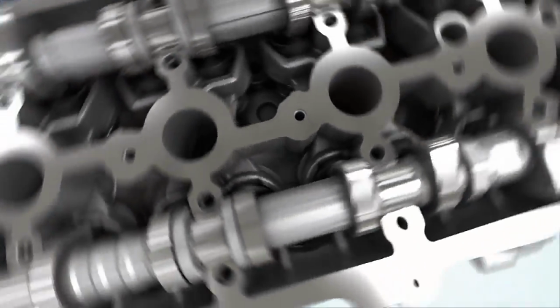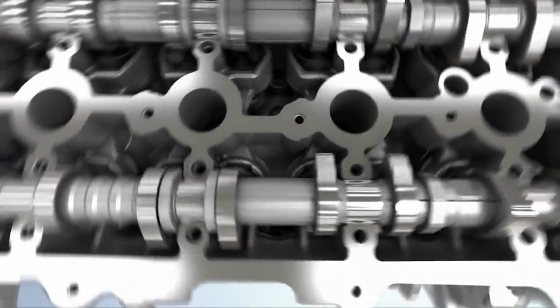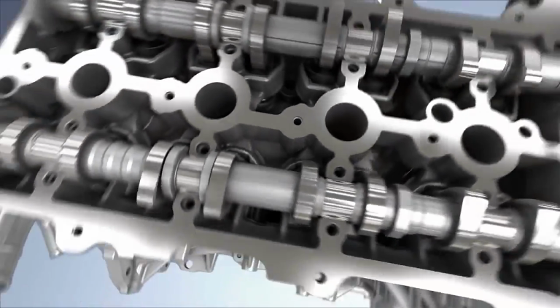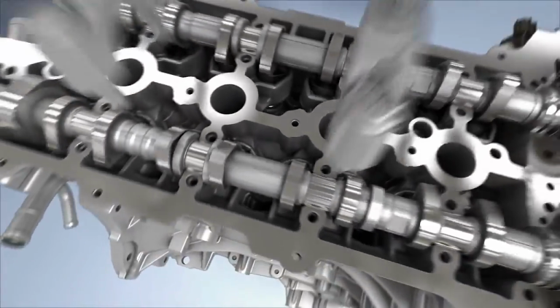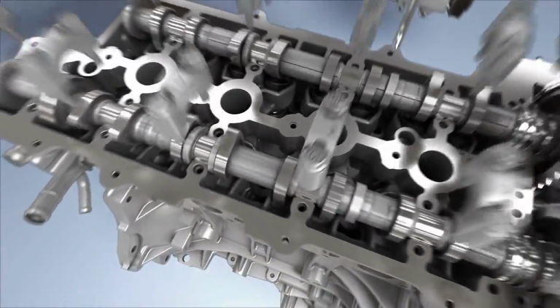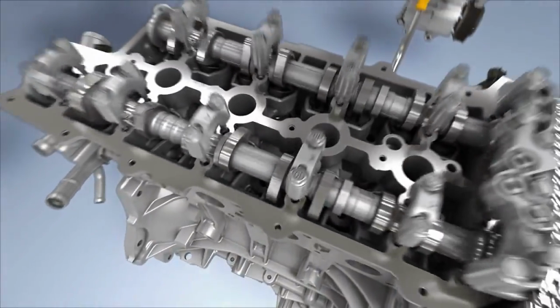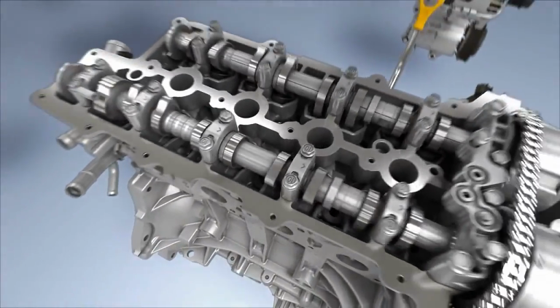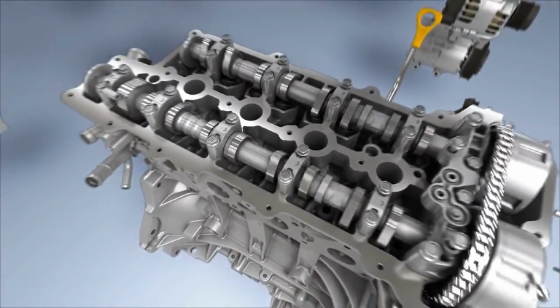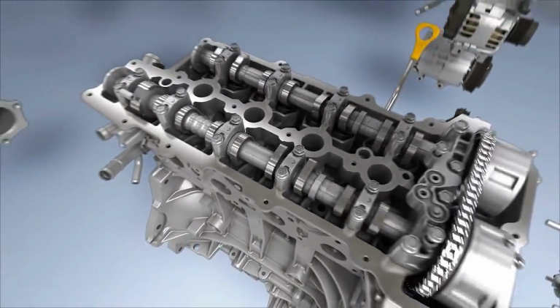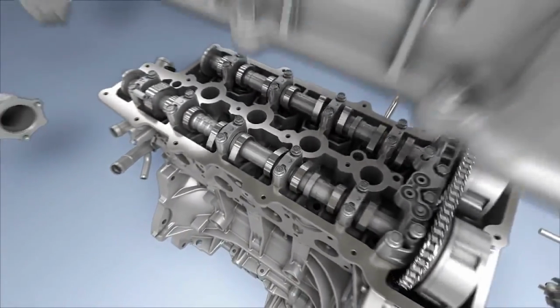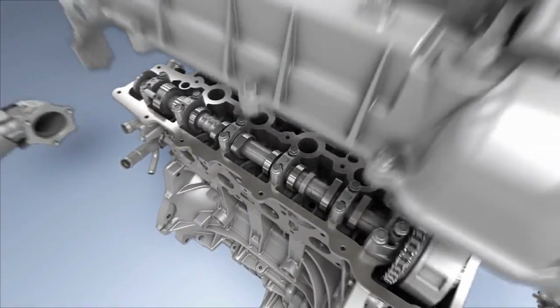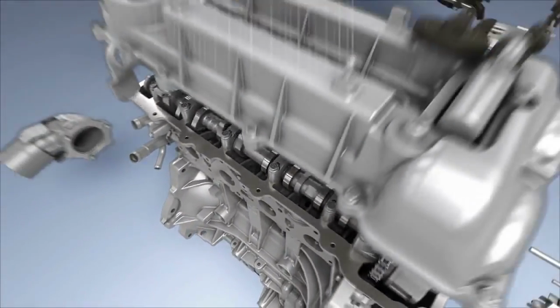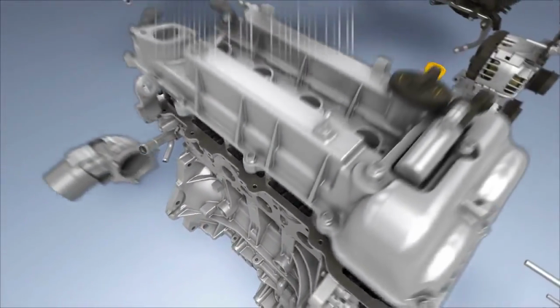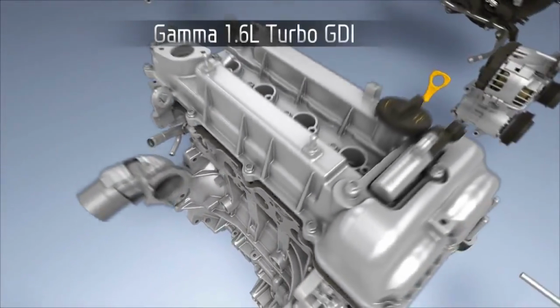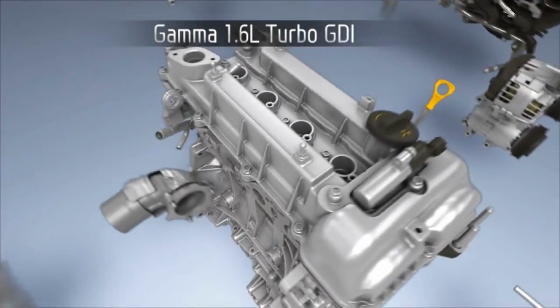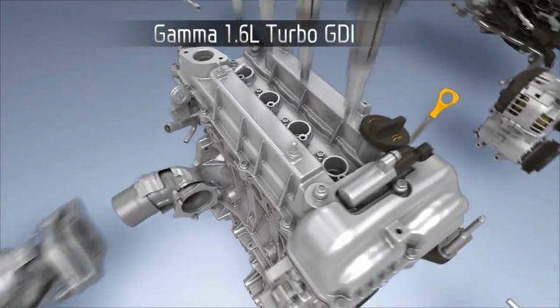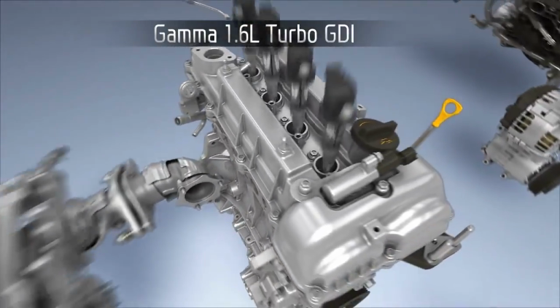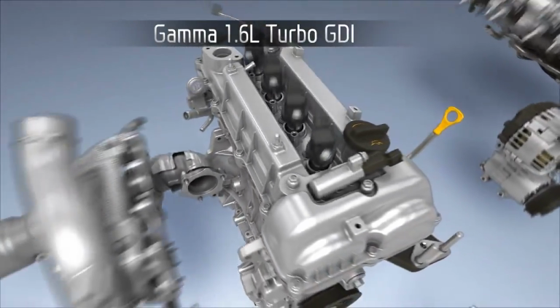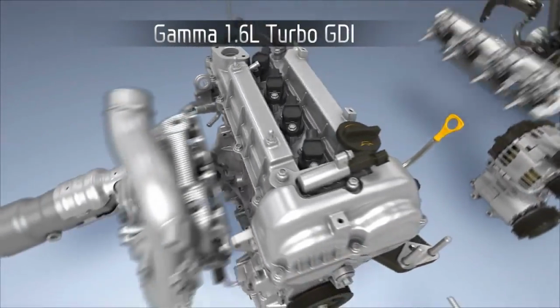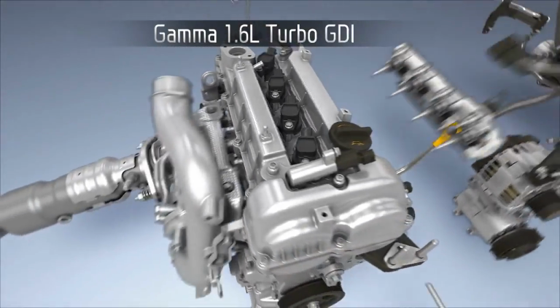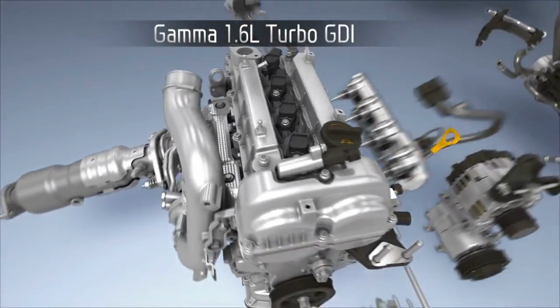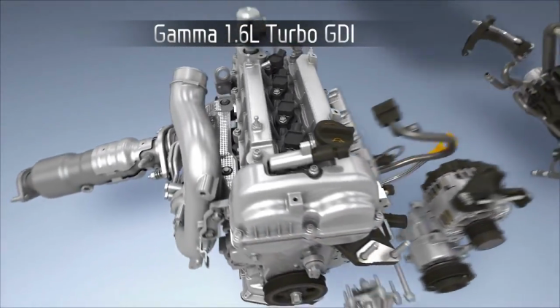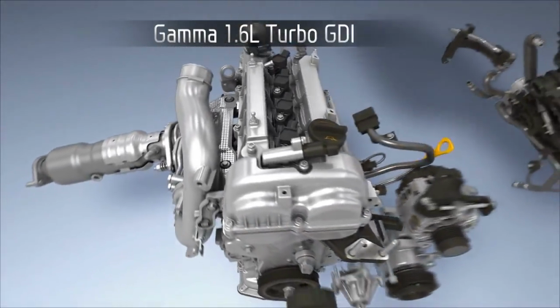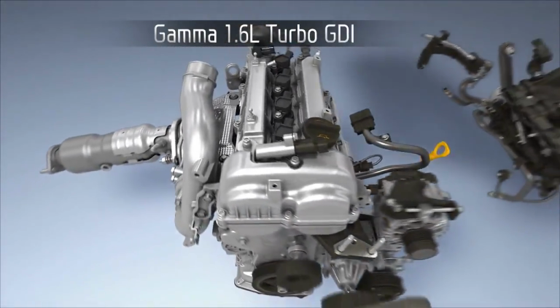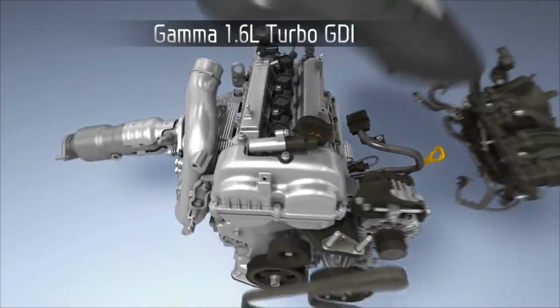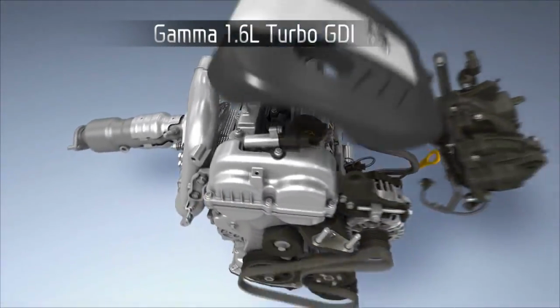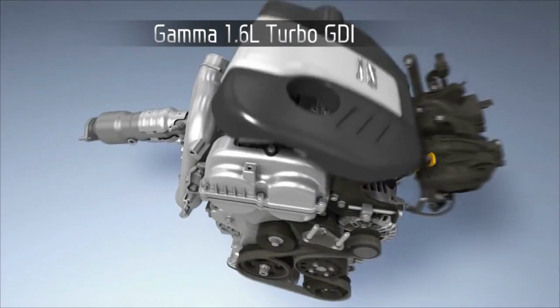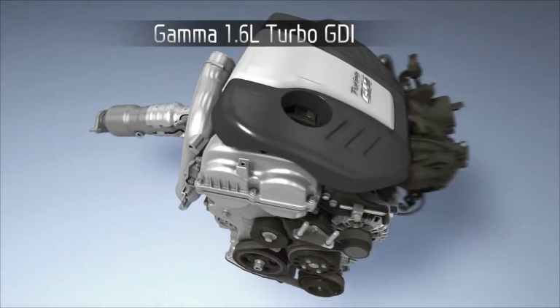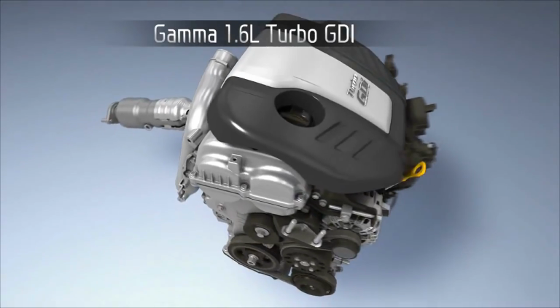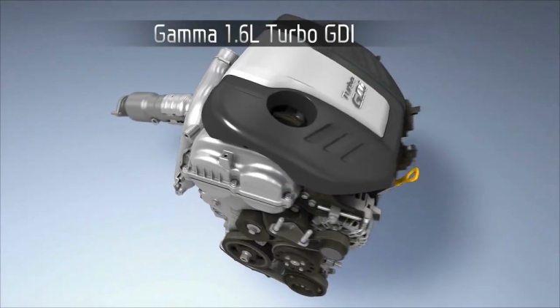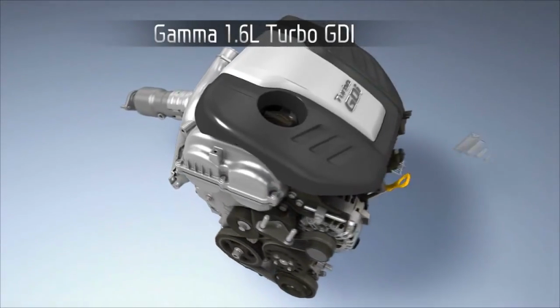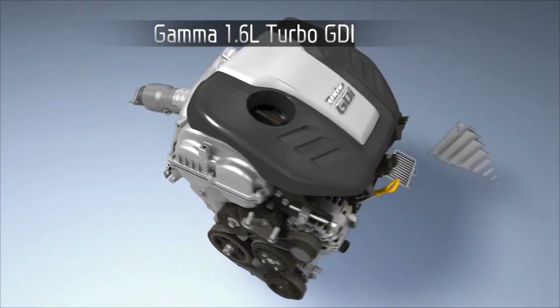Introducing the all-new Gamma 1.6 Turbo GDI, an engine with bold performance and outstanding efficiency.